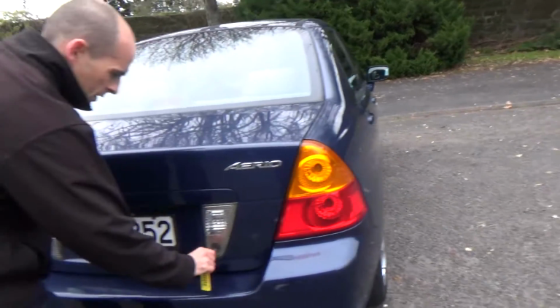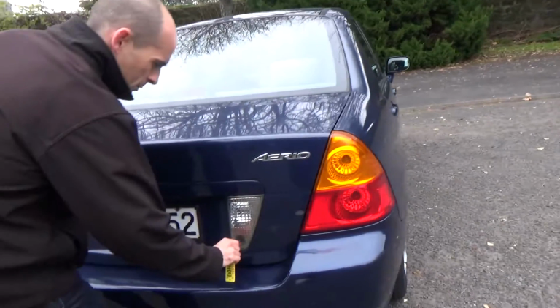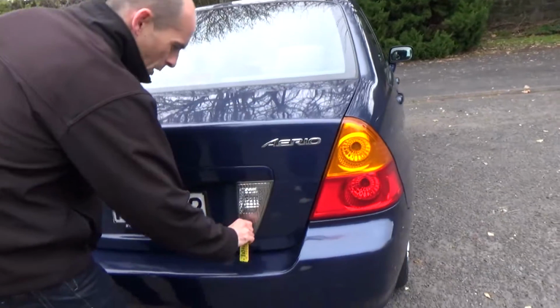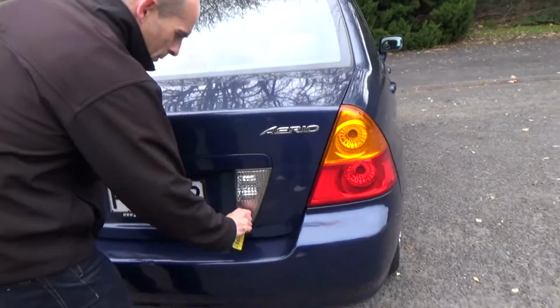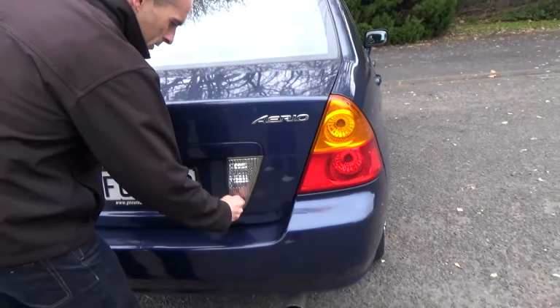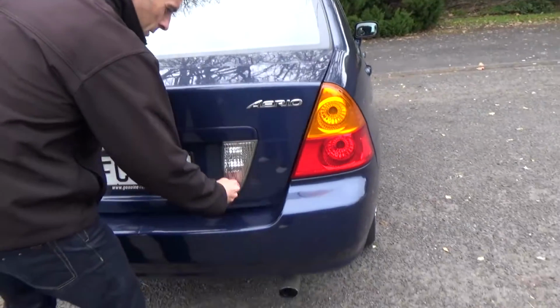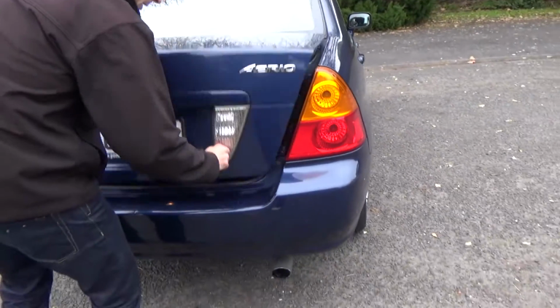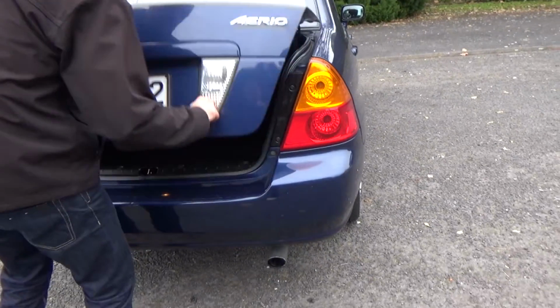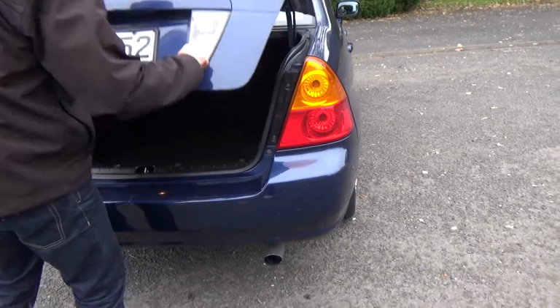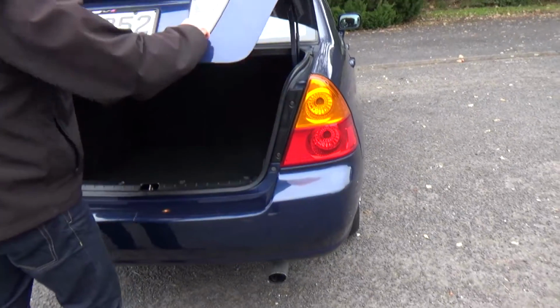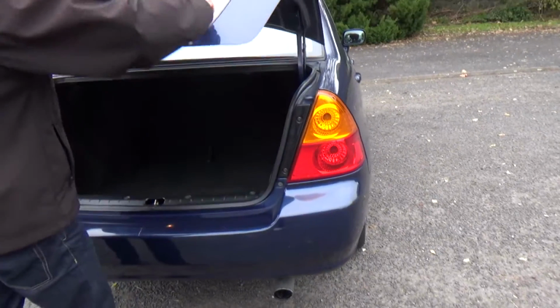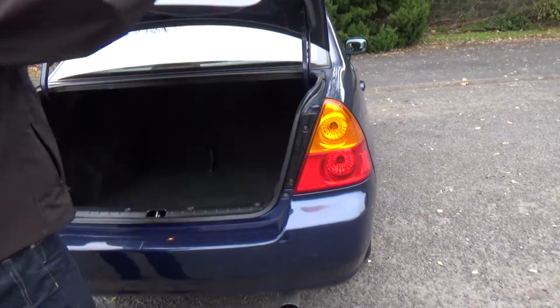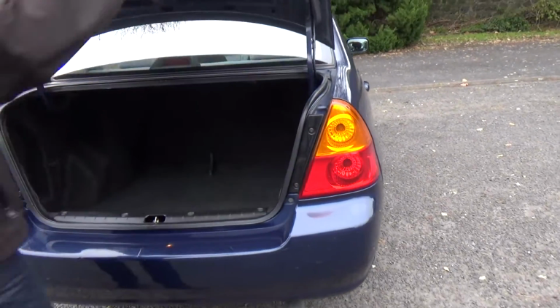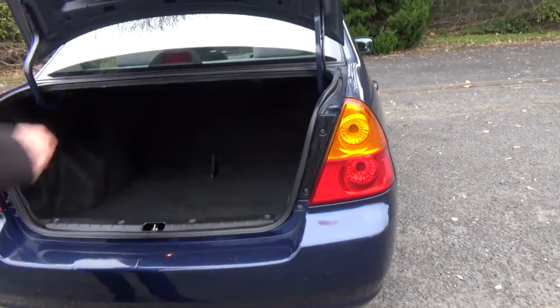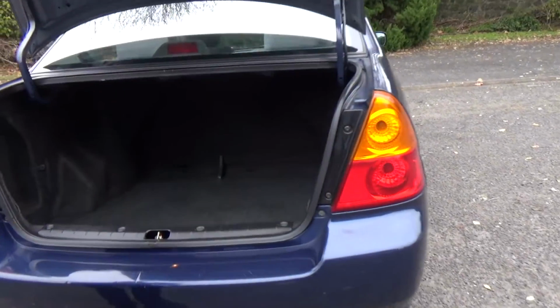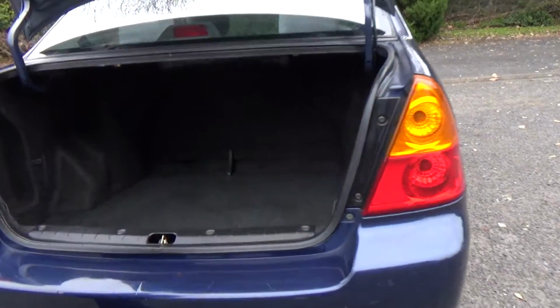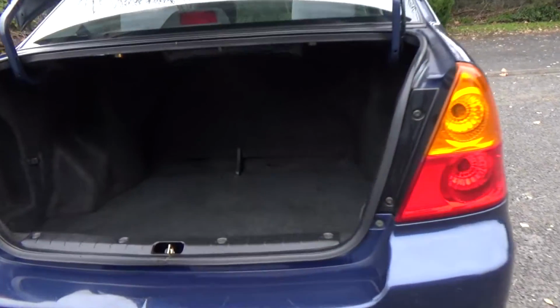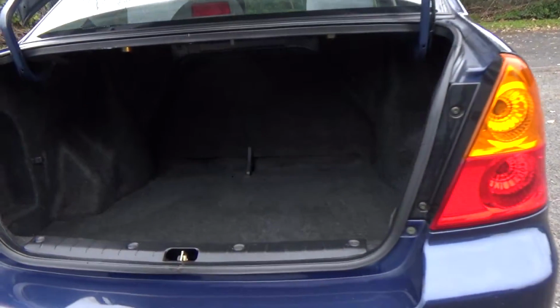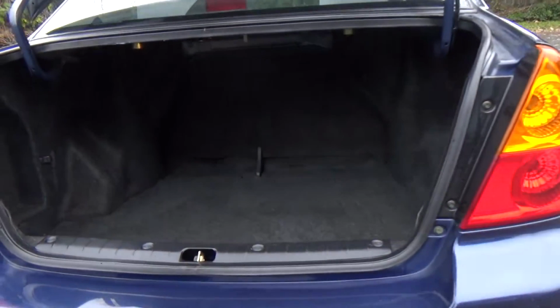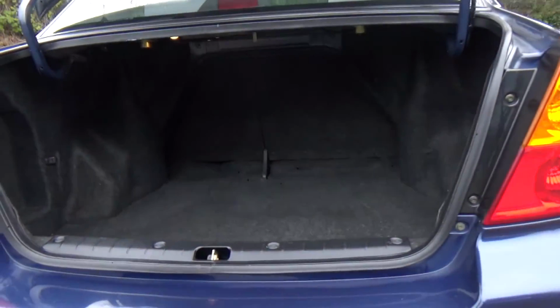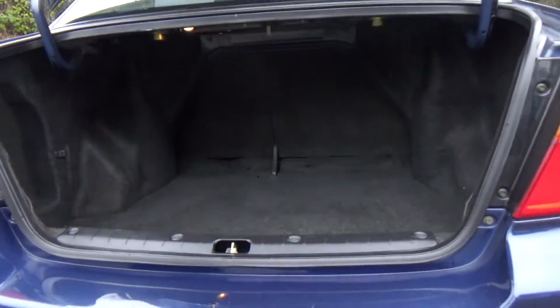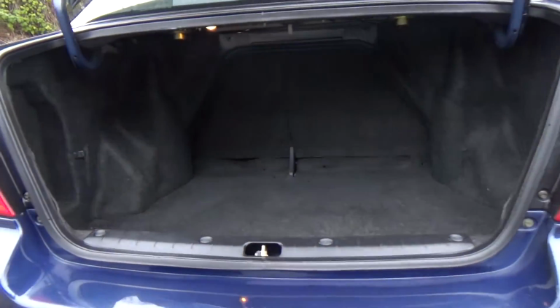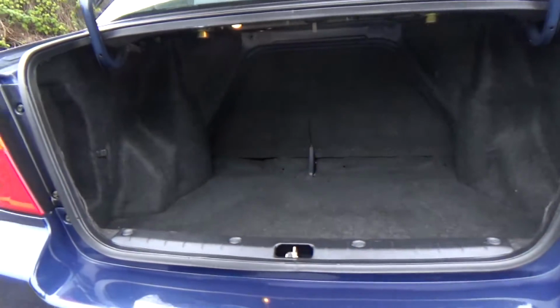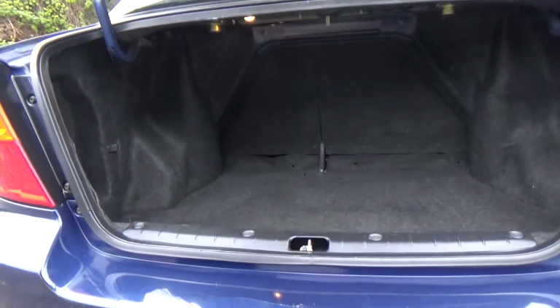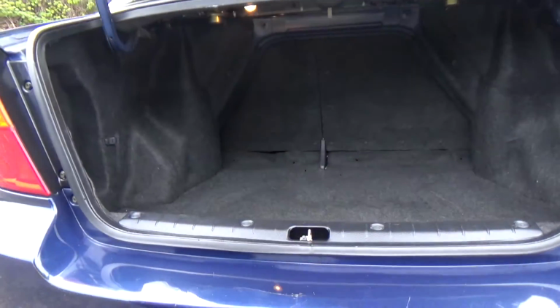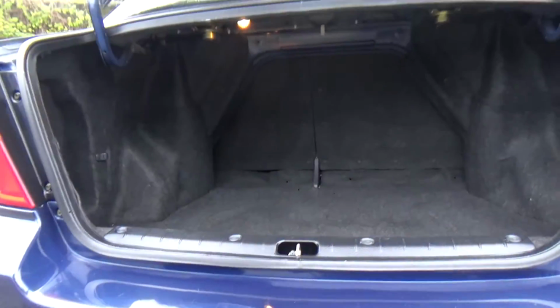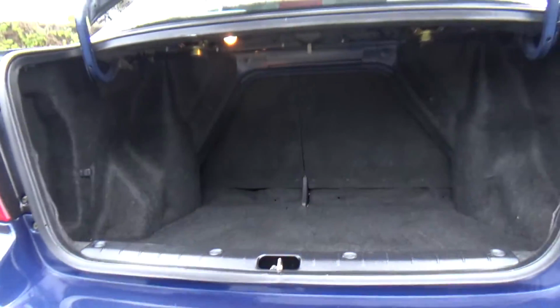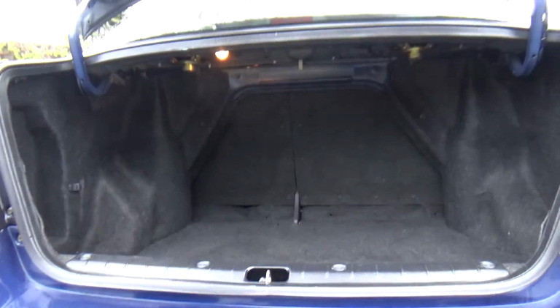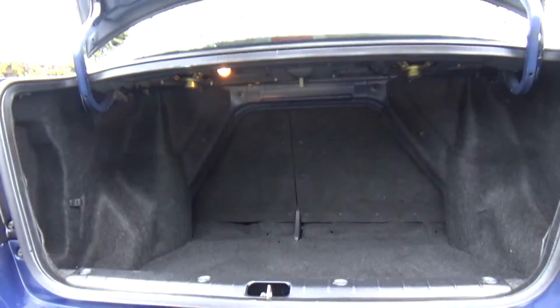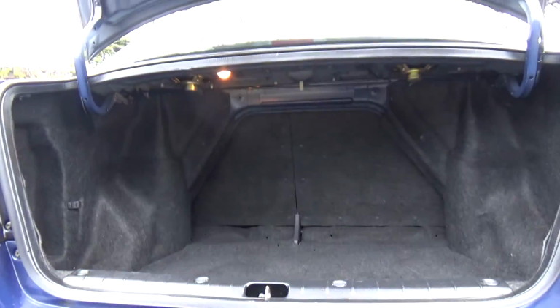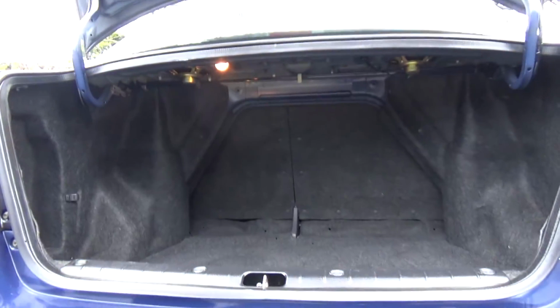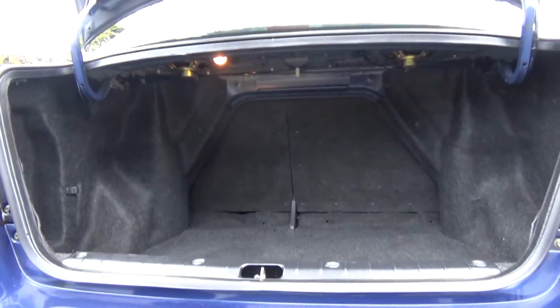Just pop this open. Great boot space, and the rear seats fold down too.